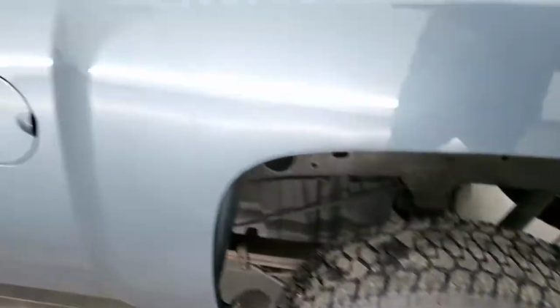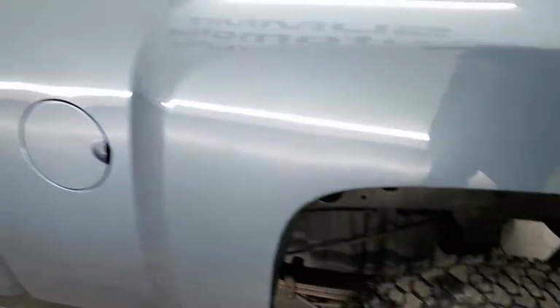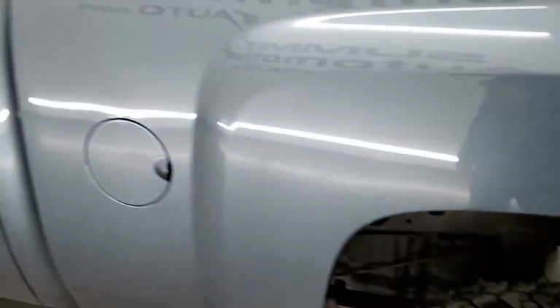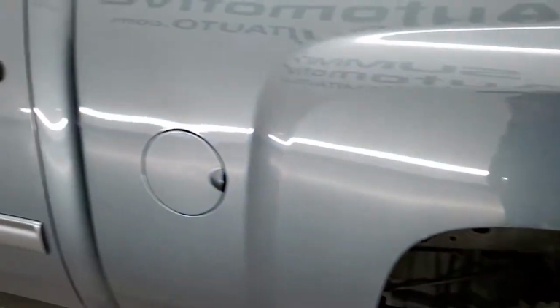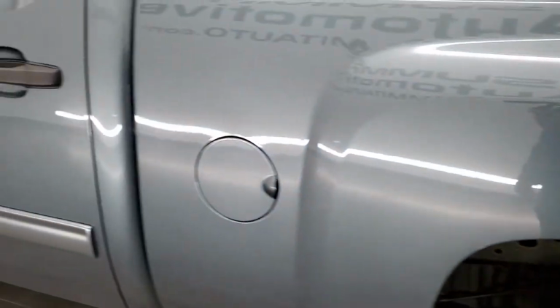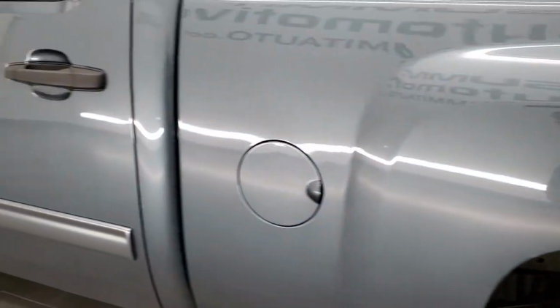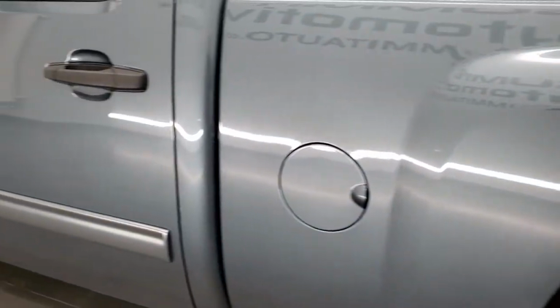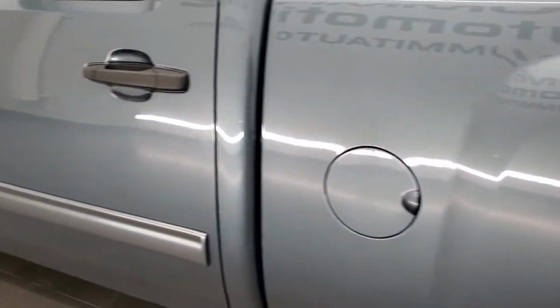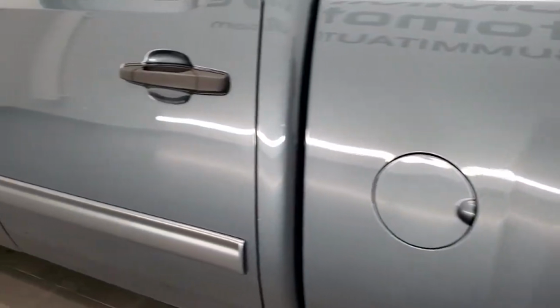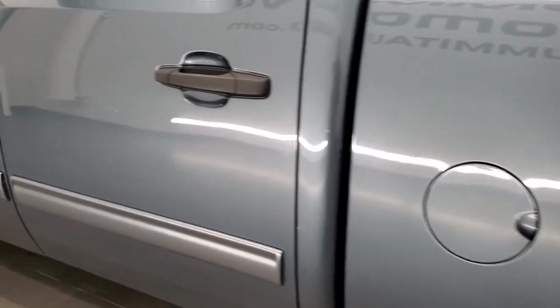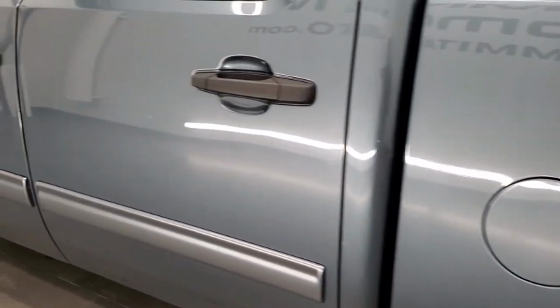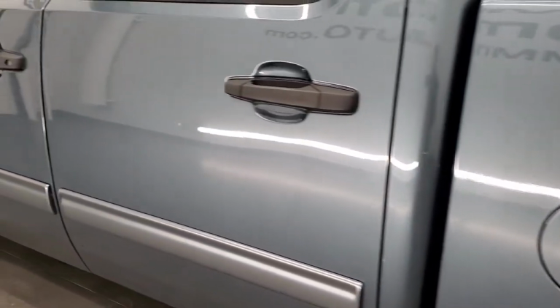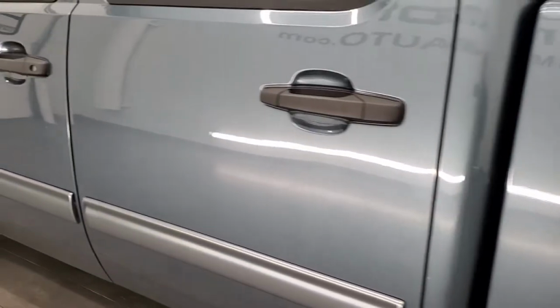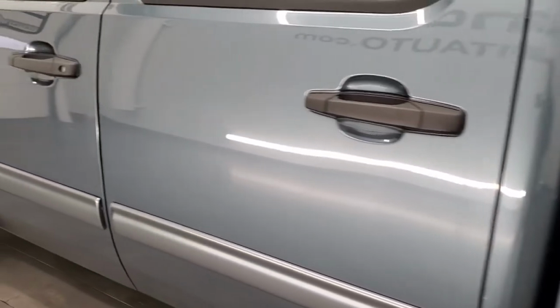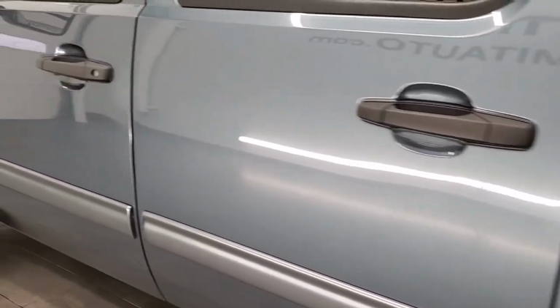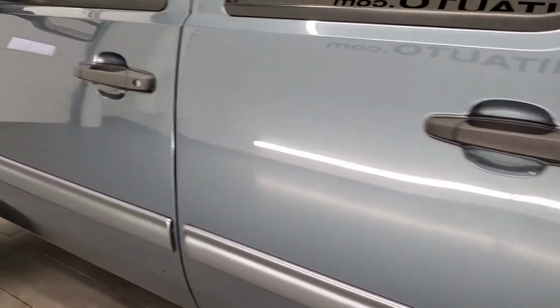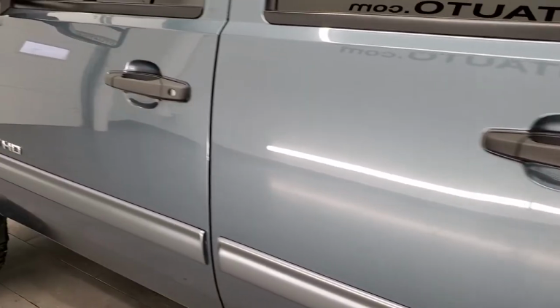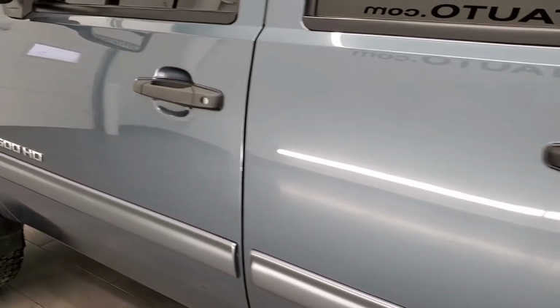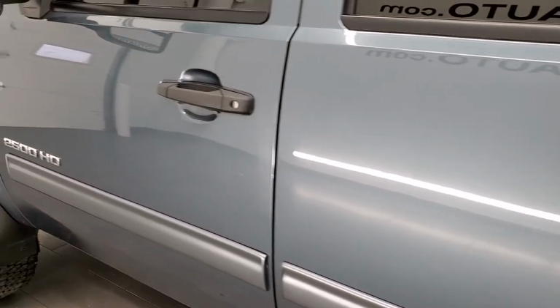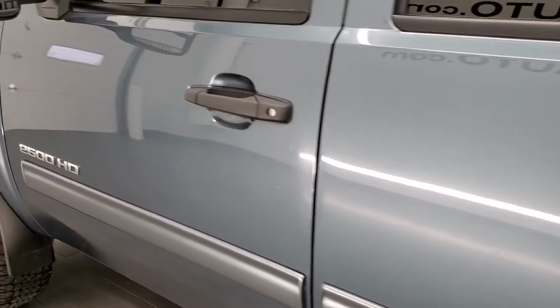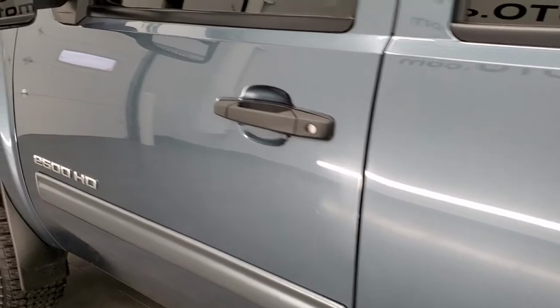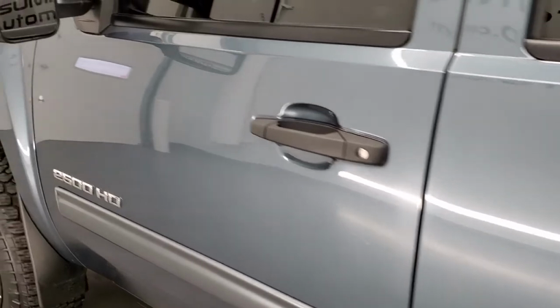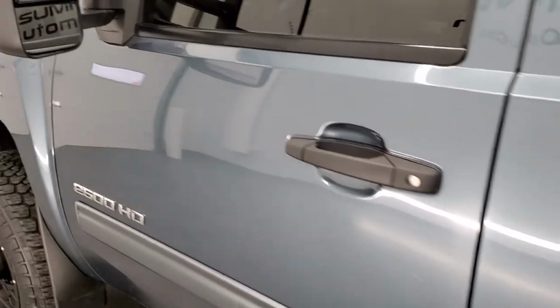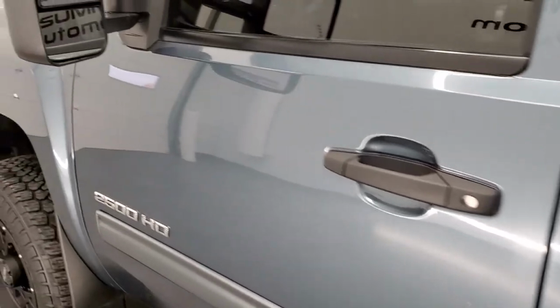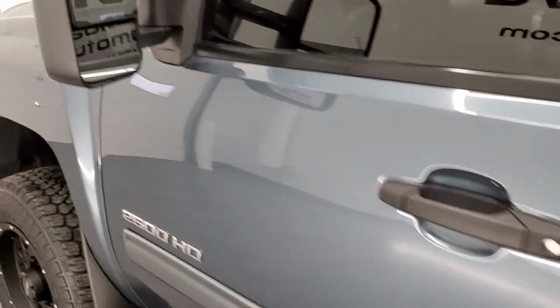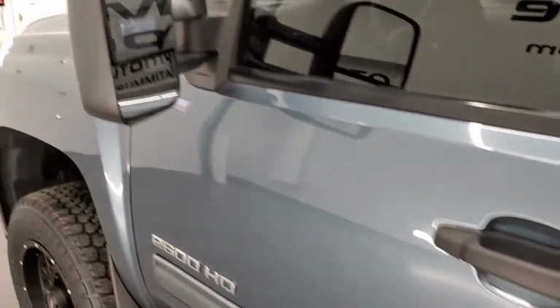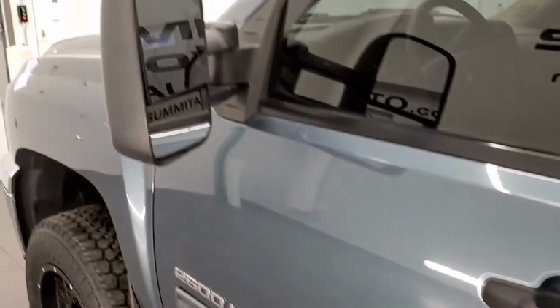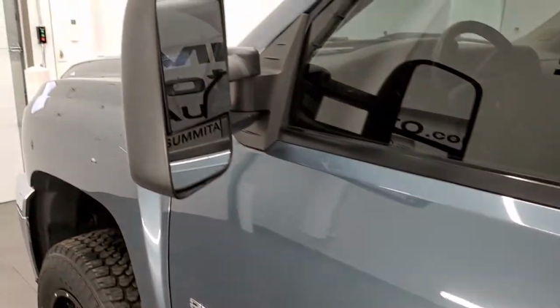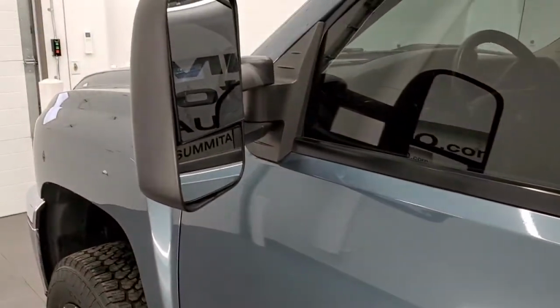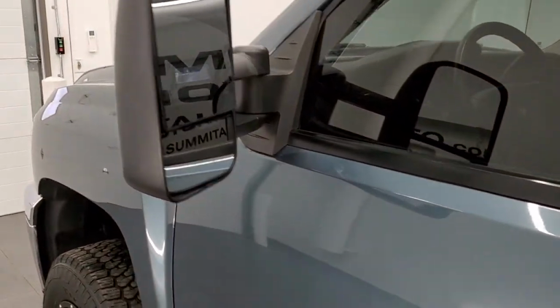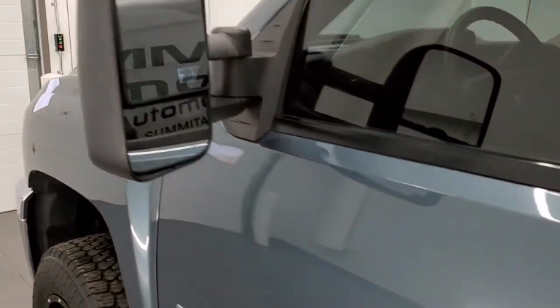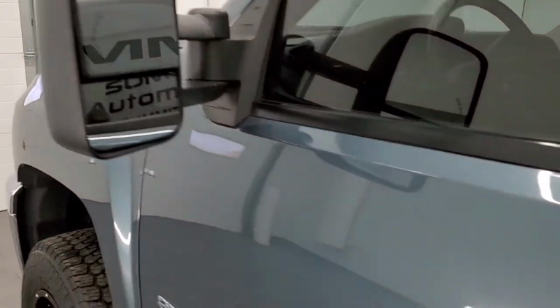Down the rest of the side of the truck looks really good and it does come with the telescopic tow mirrors.